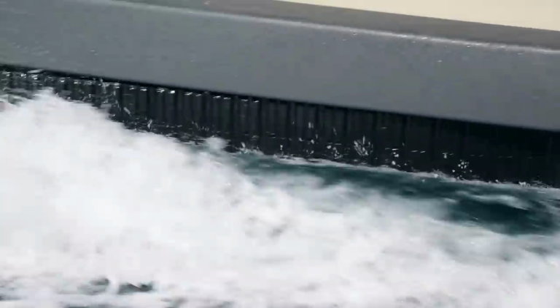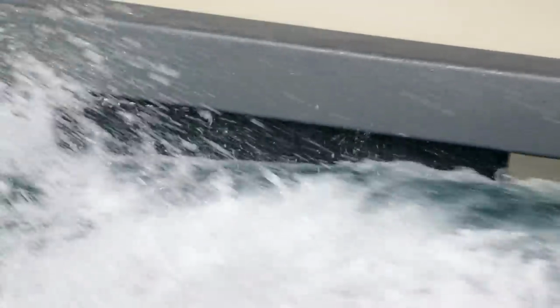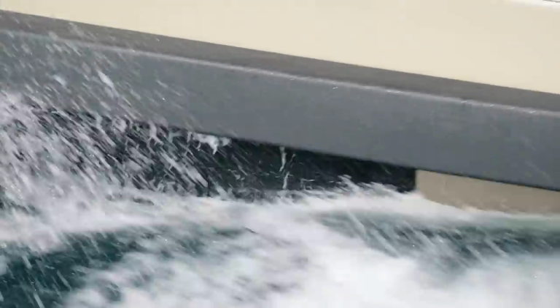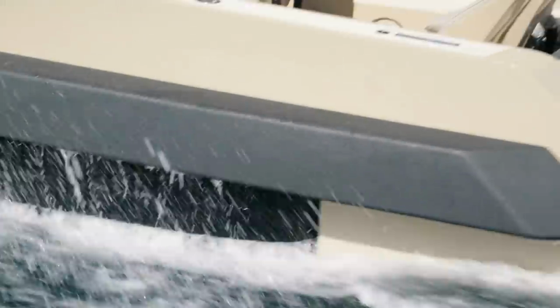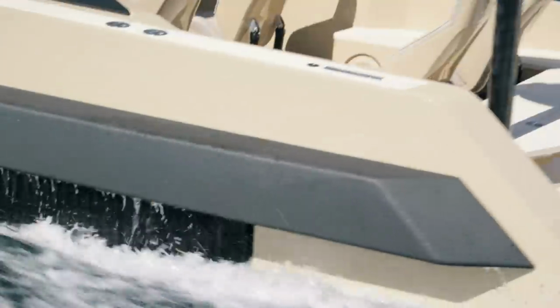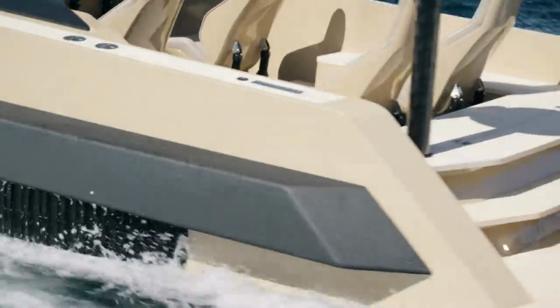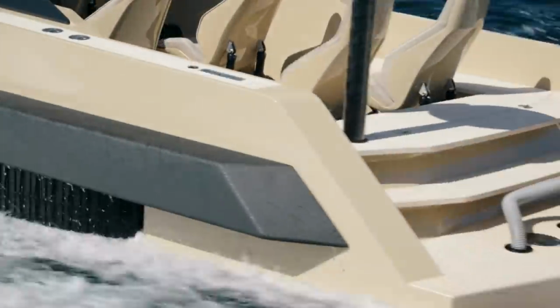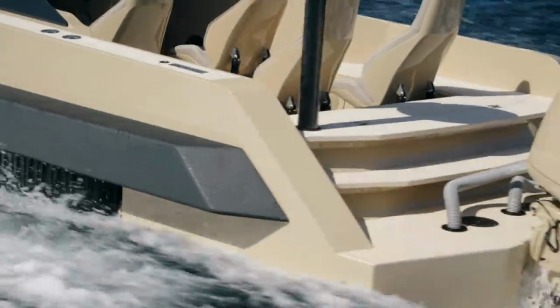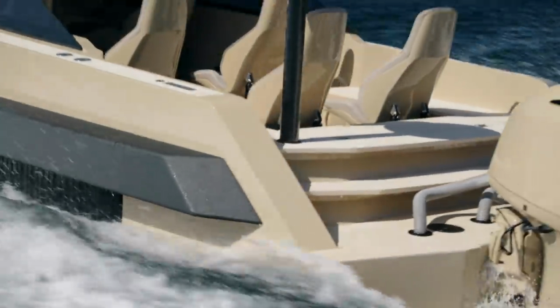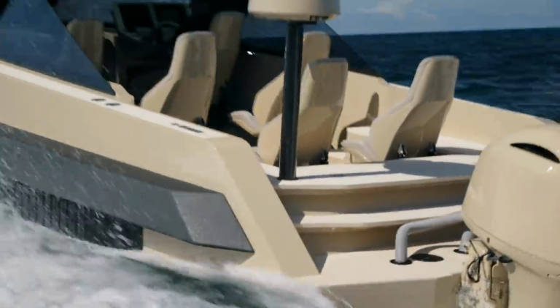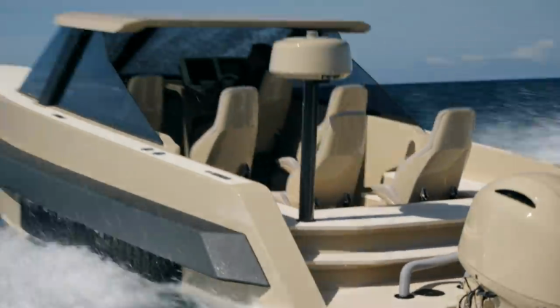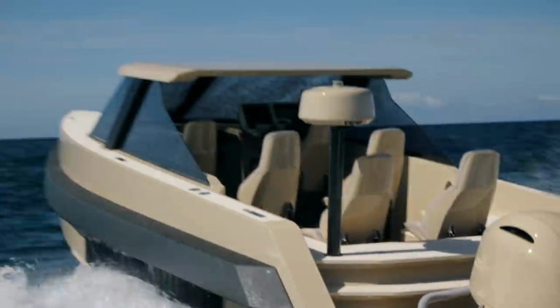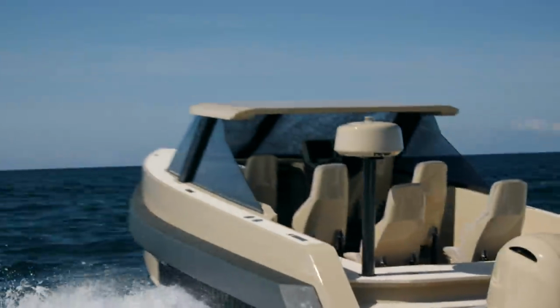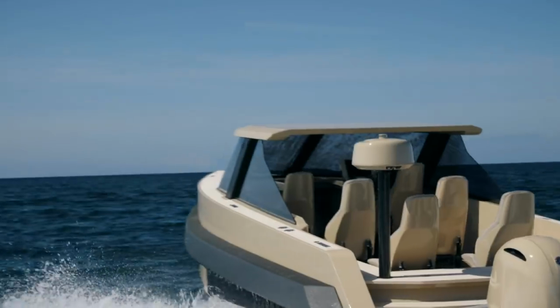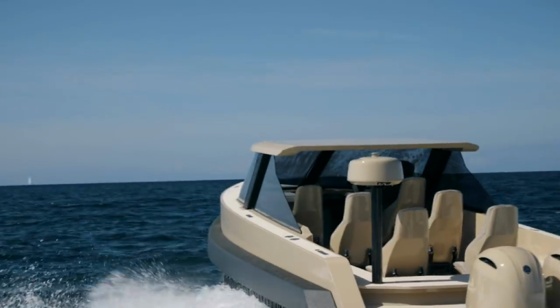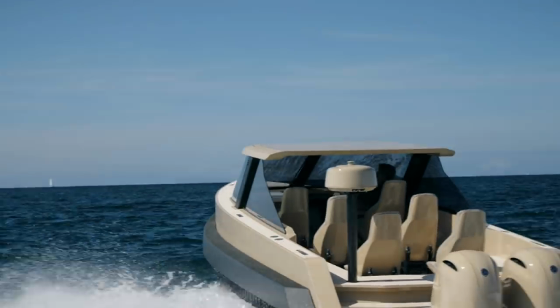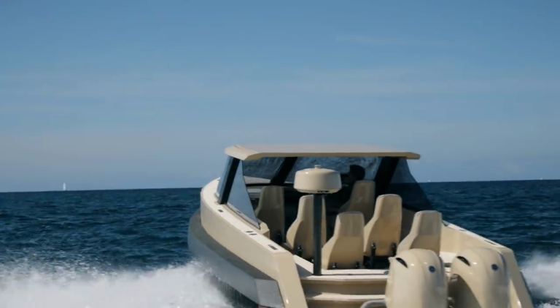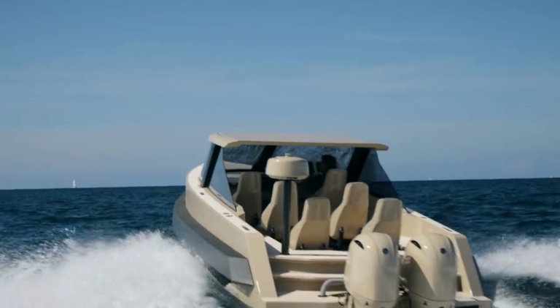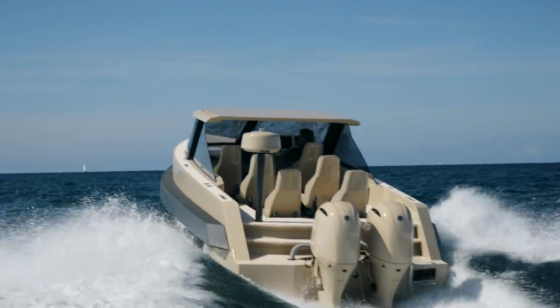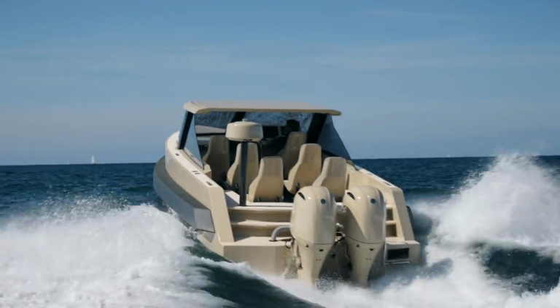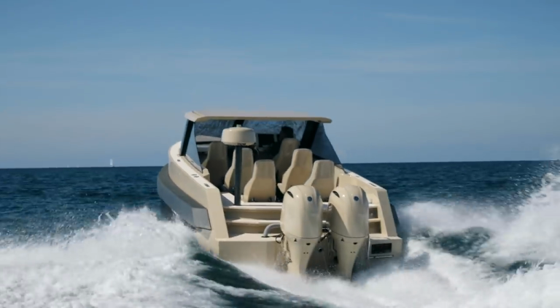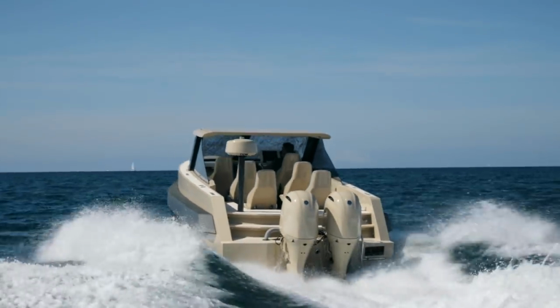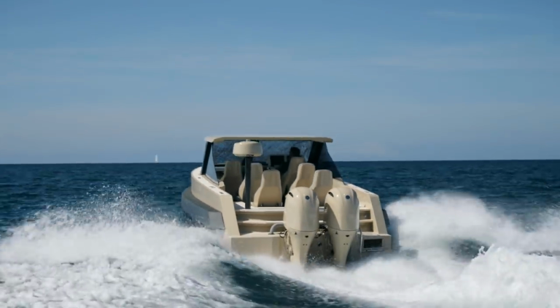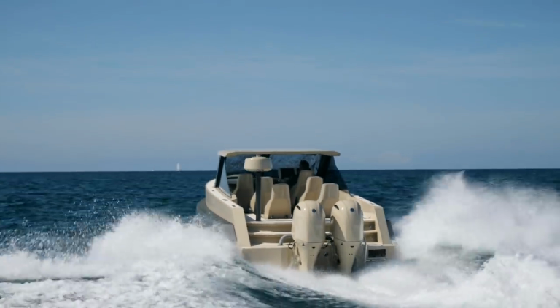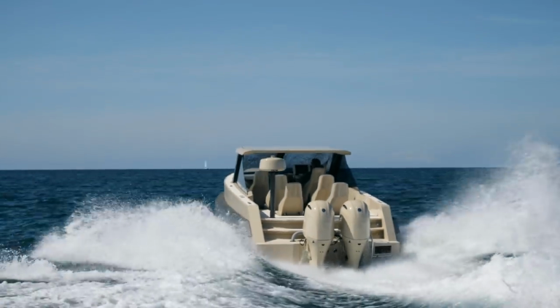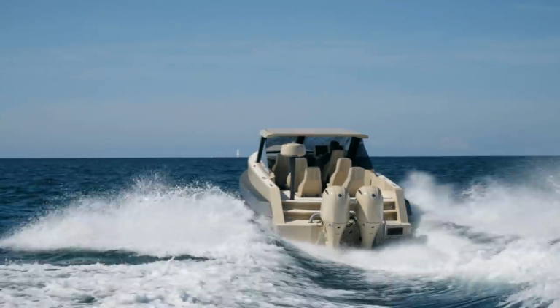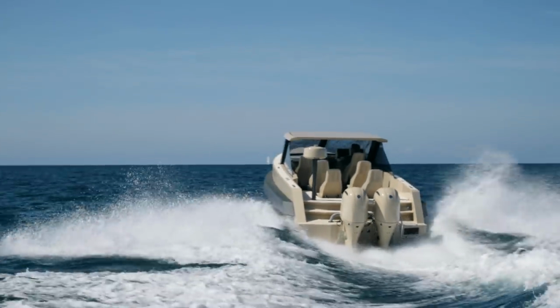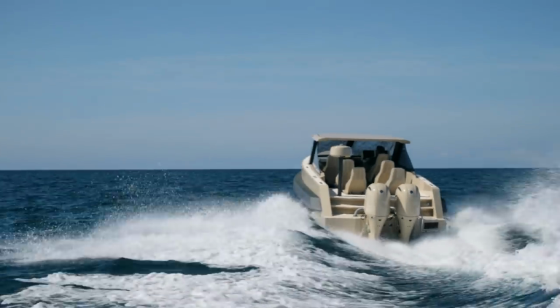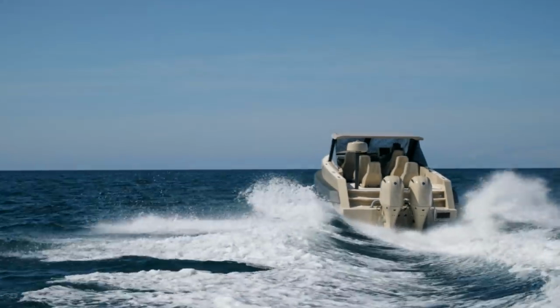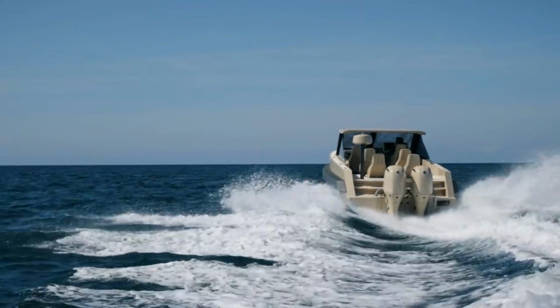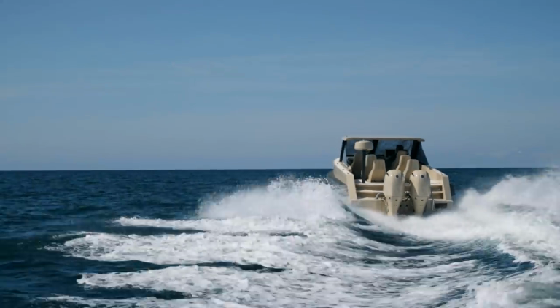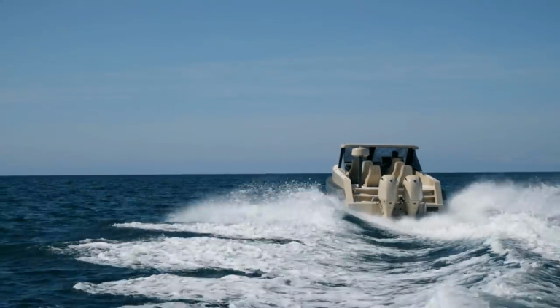The boat is highly capable on the water and offers a fun and enjoyable sailing experience.